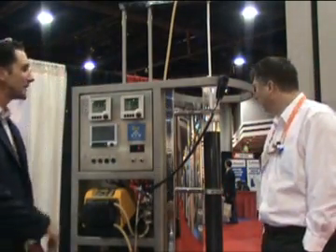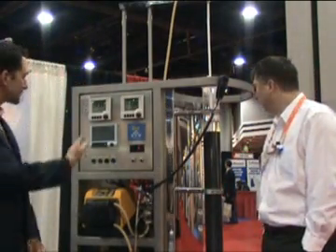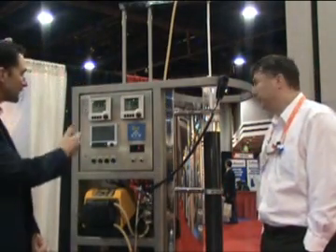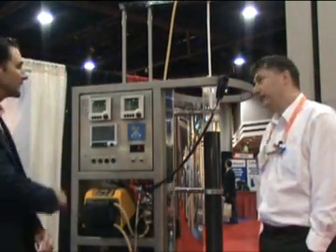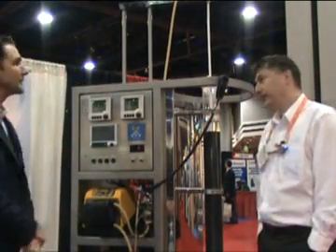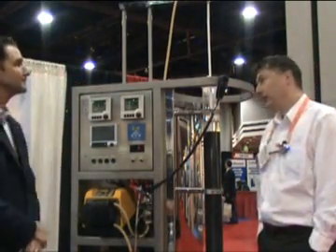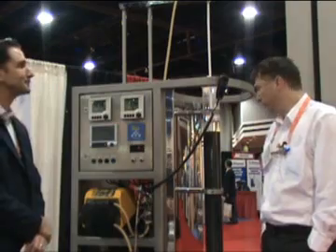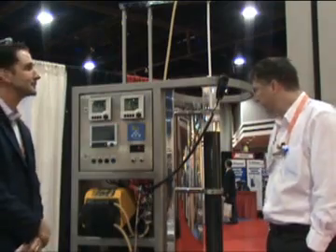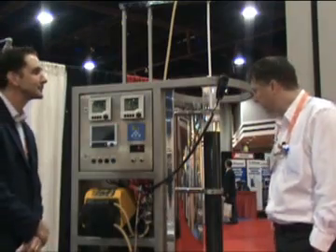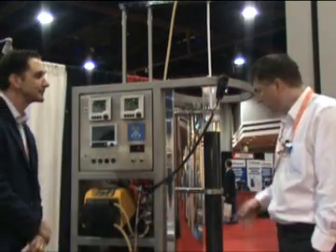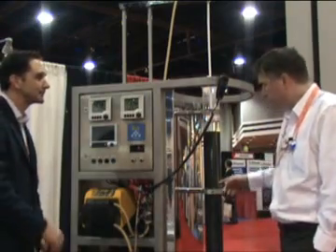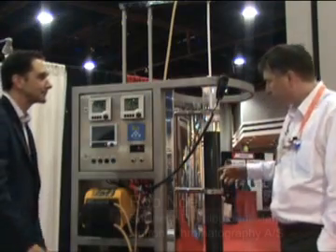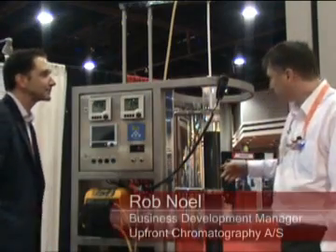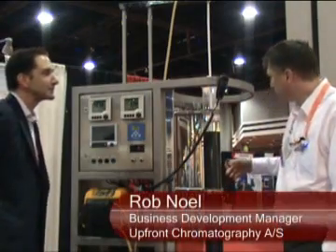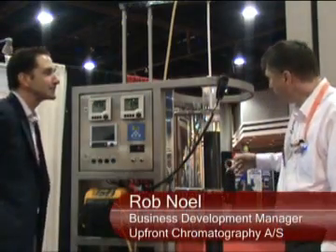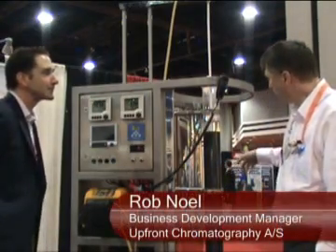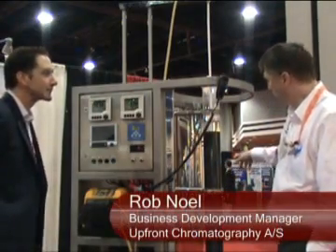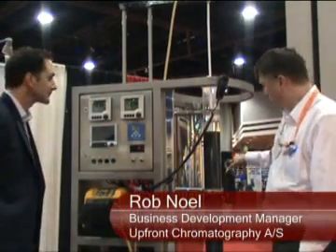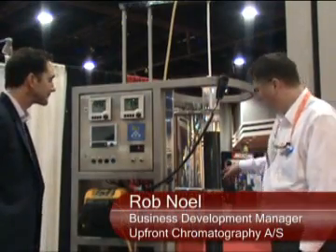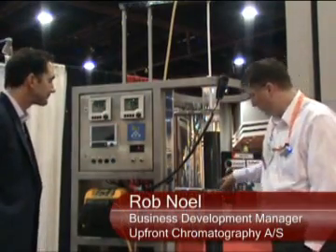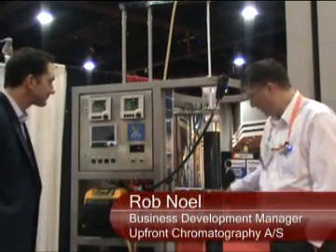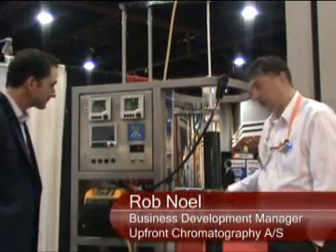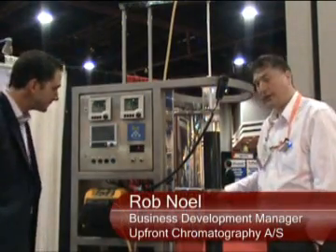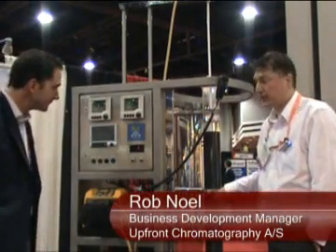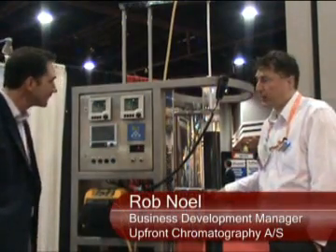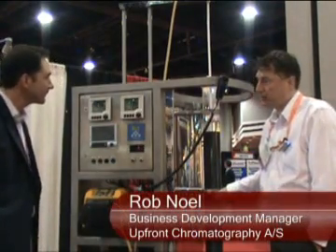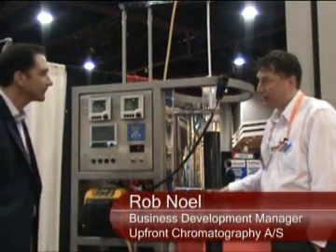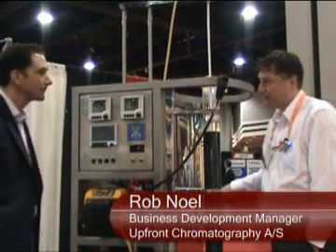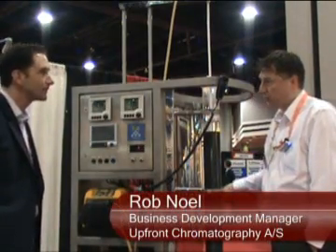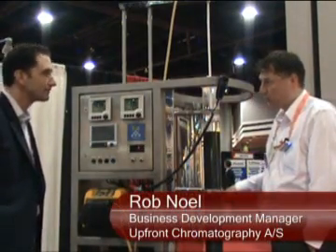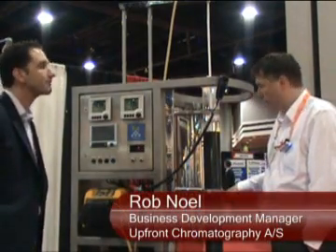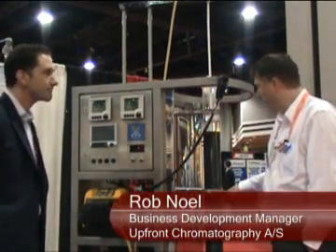Tell us what we're looking at, Rob. Well, this is a system which is based around expanded bed chromatography.